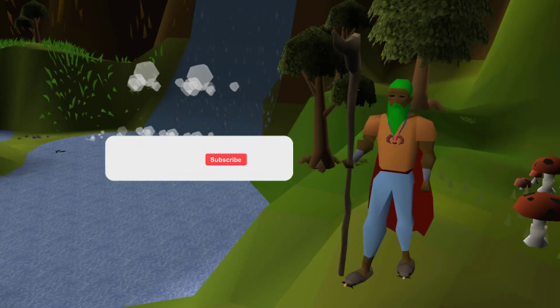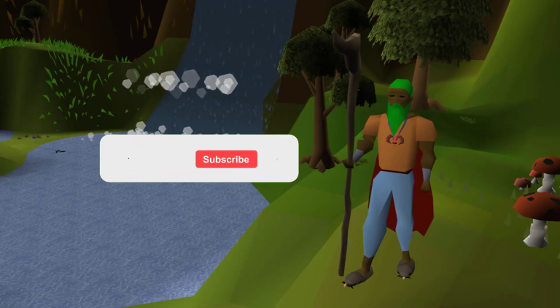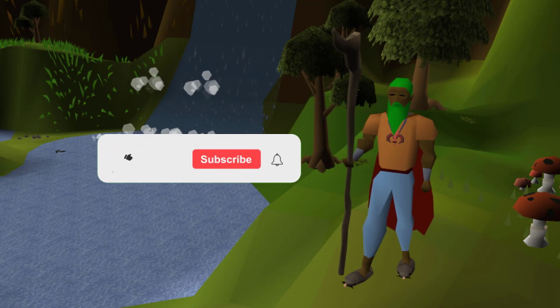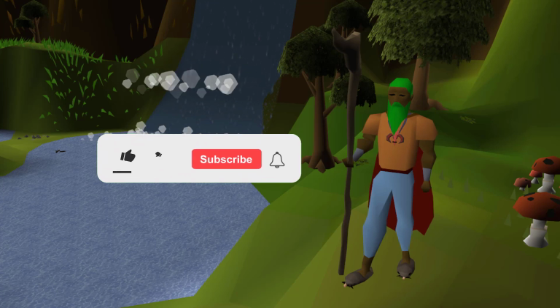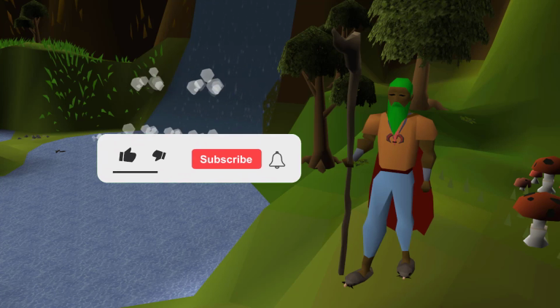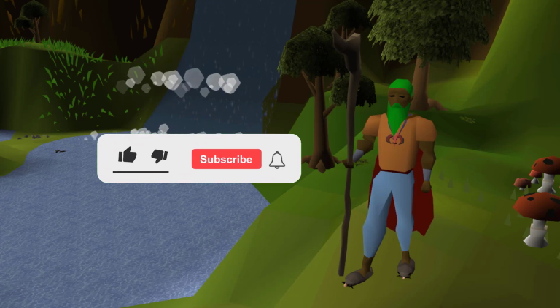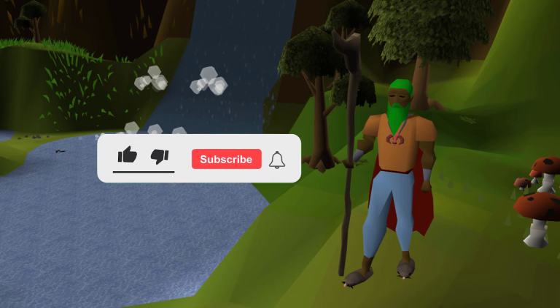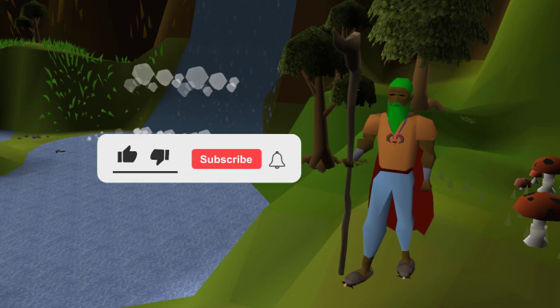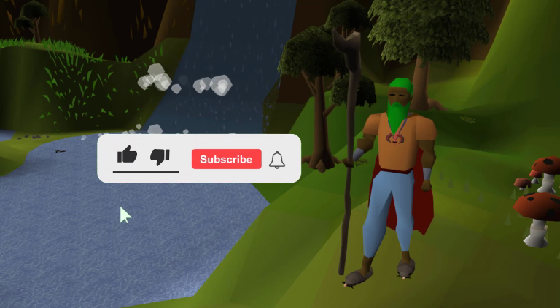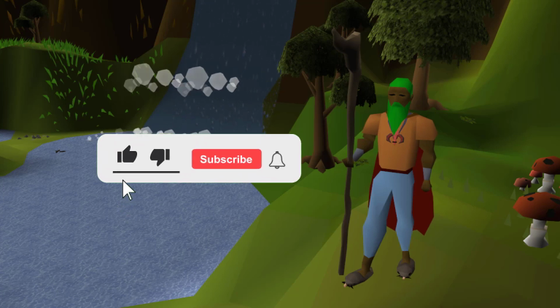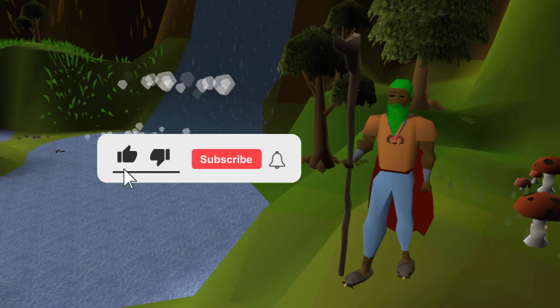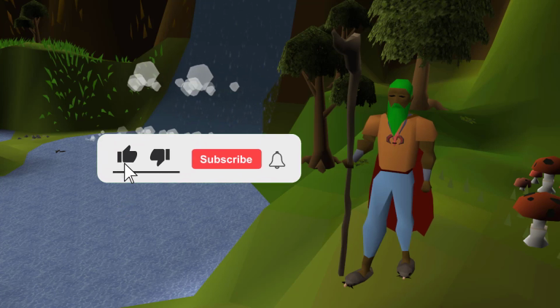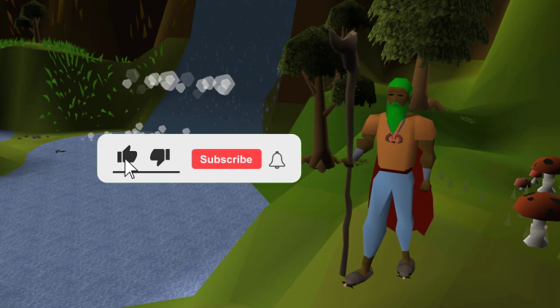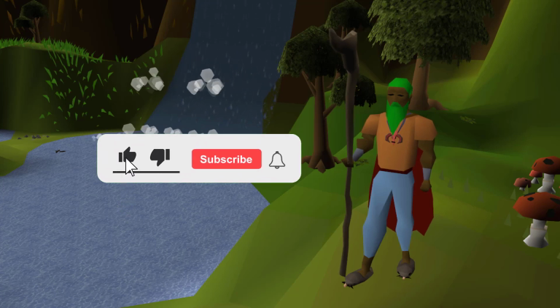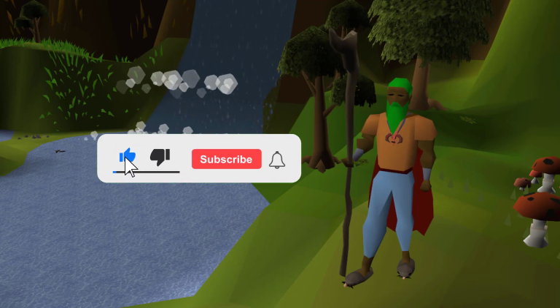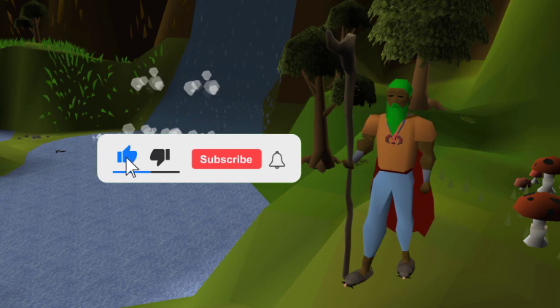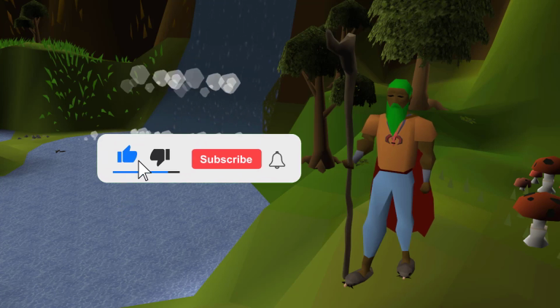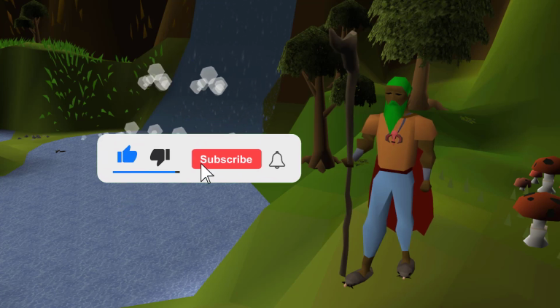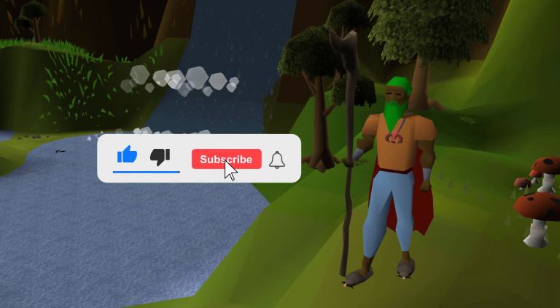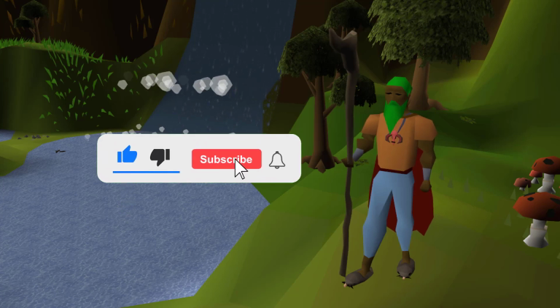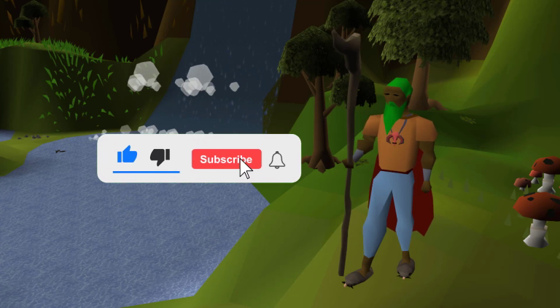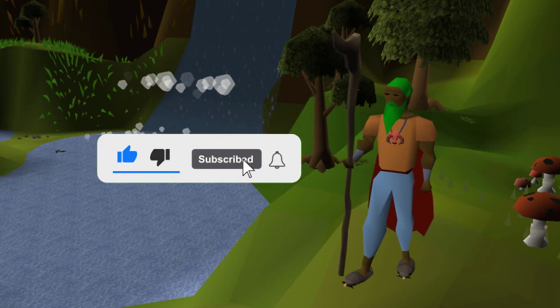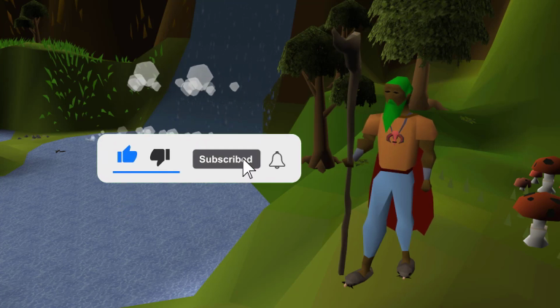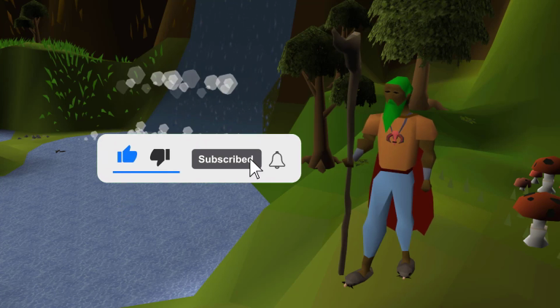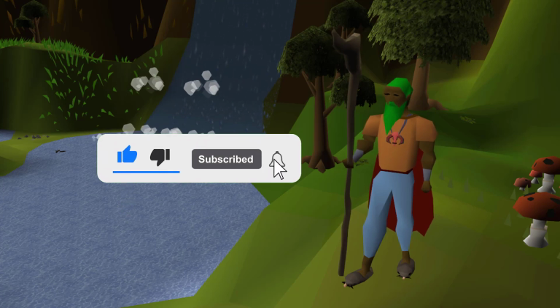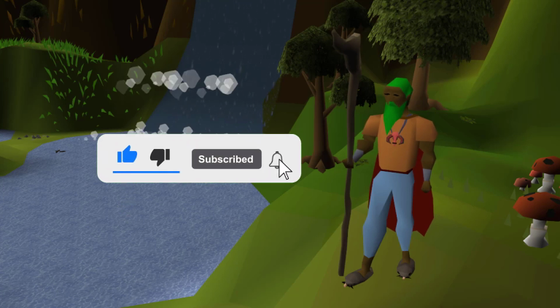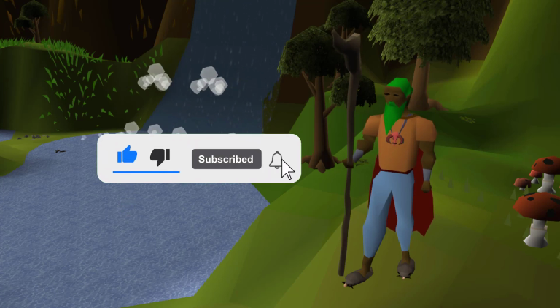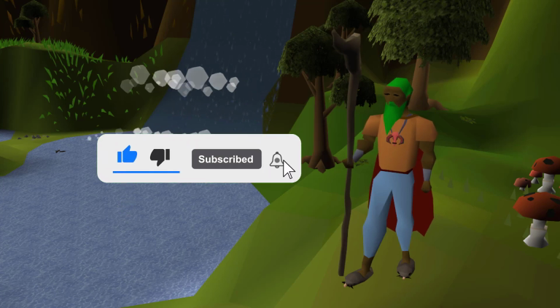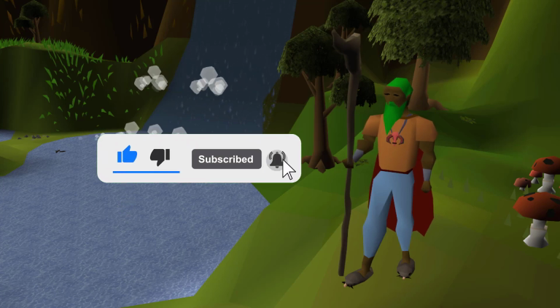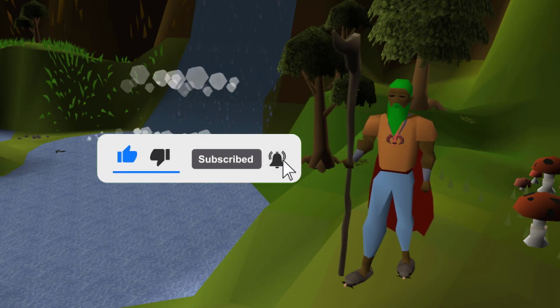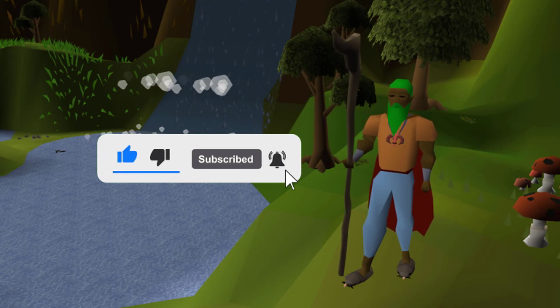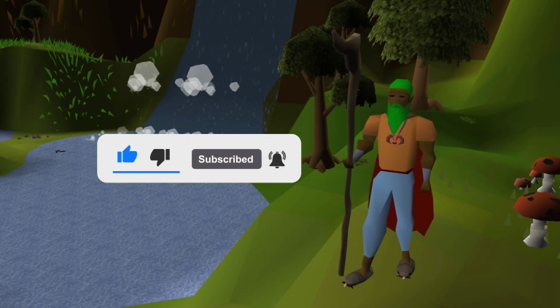If you've been enjoying the videos, consider subscribing. I'd really like to hit 100,000 so I unlocked the final tier of creator benefits.